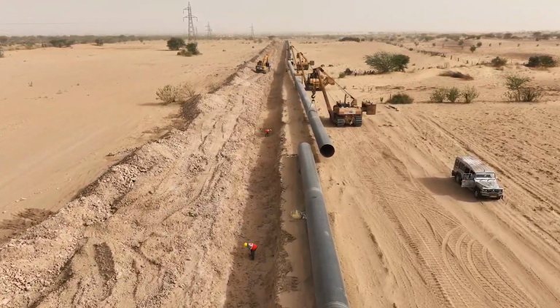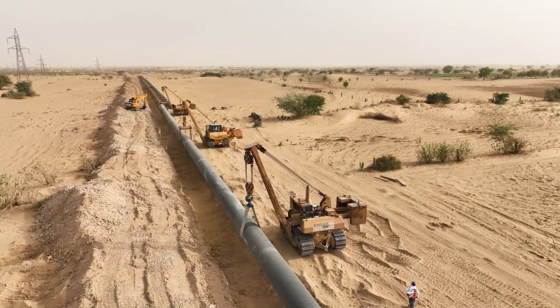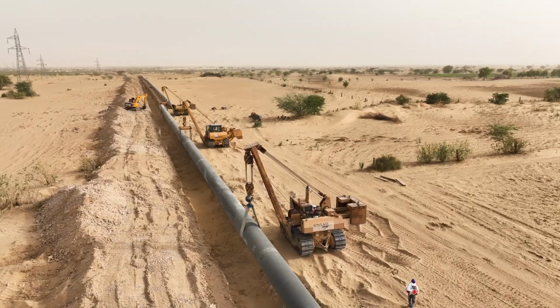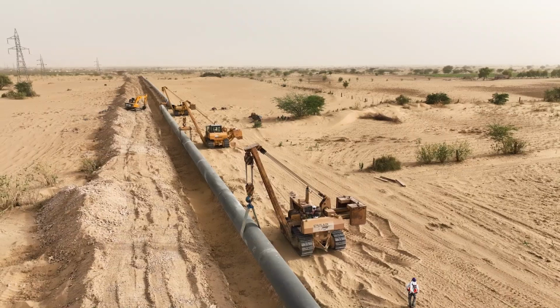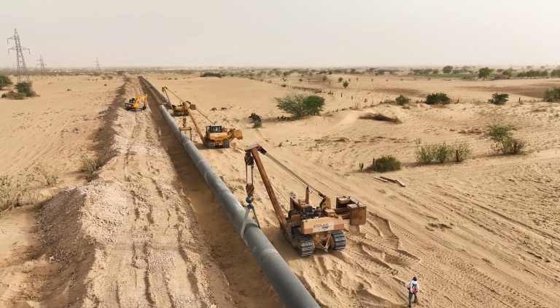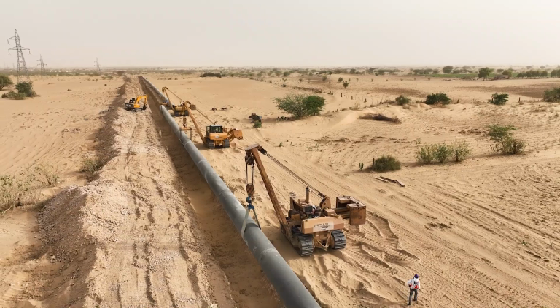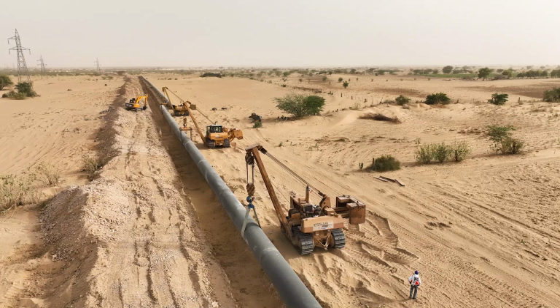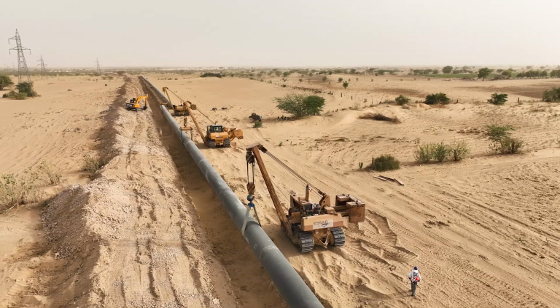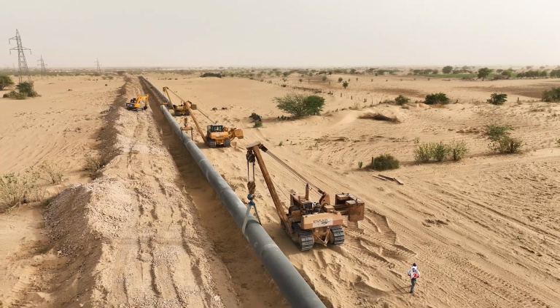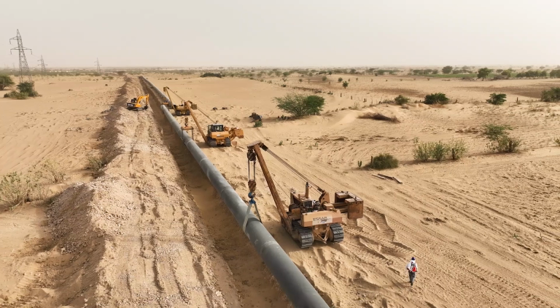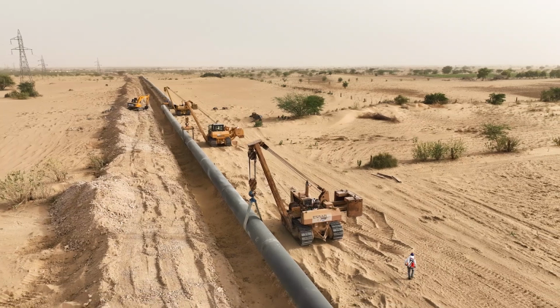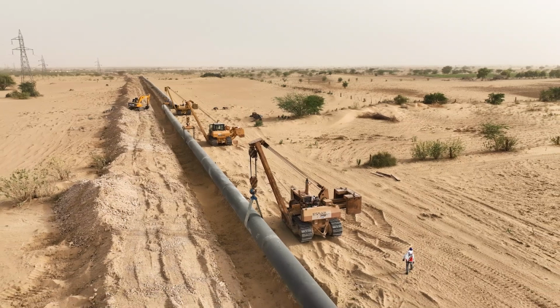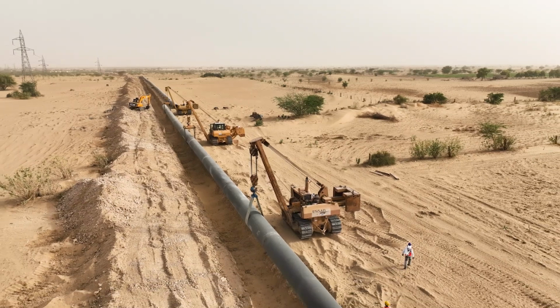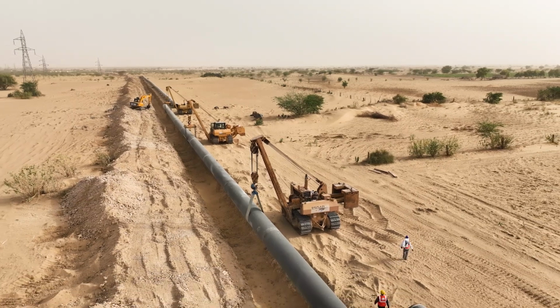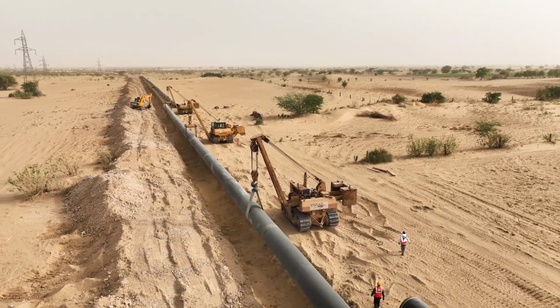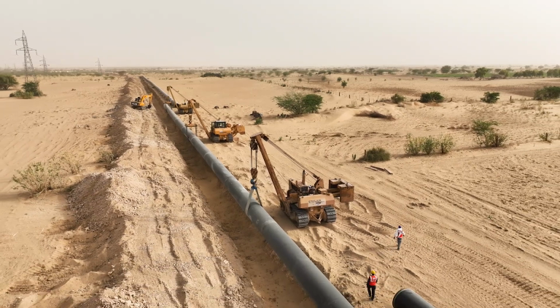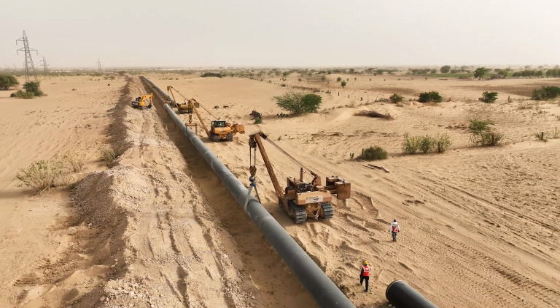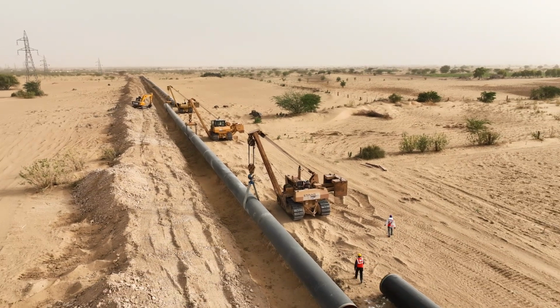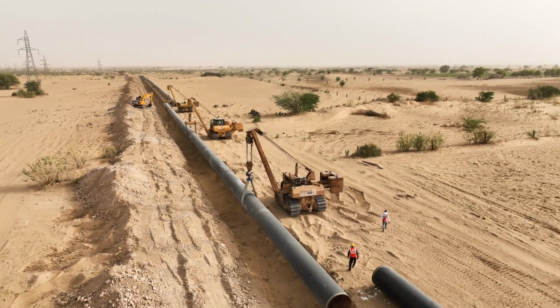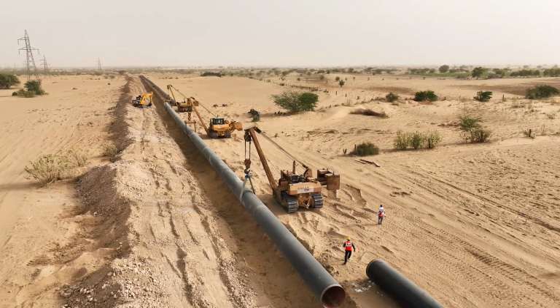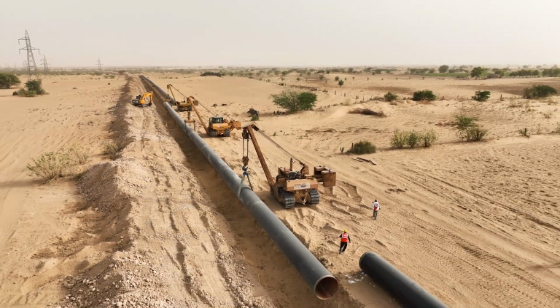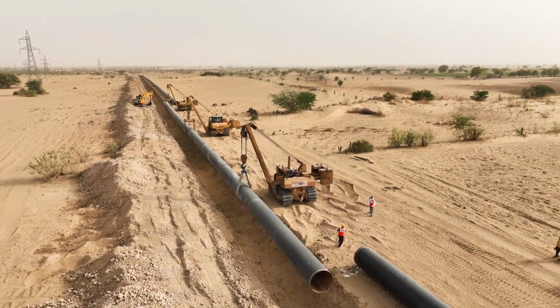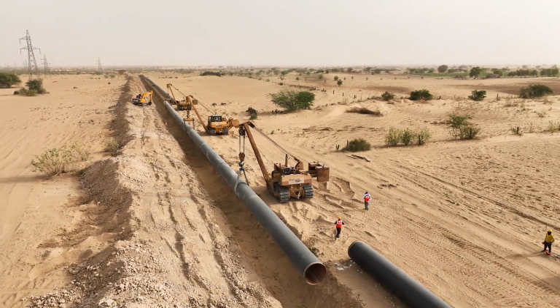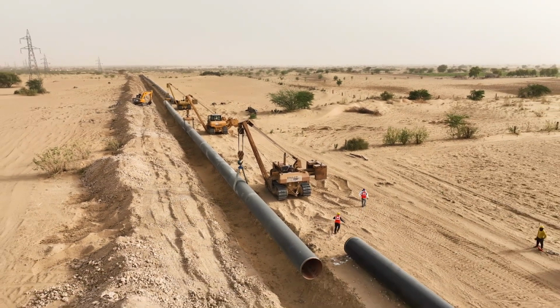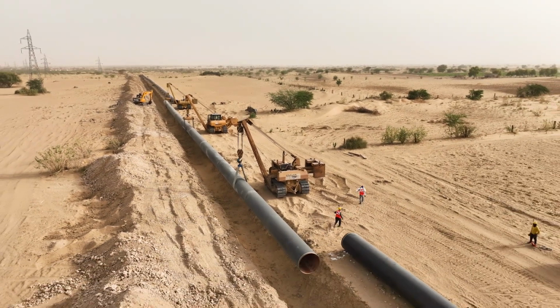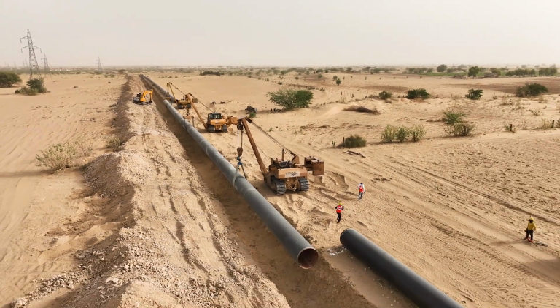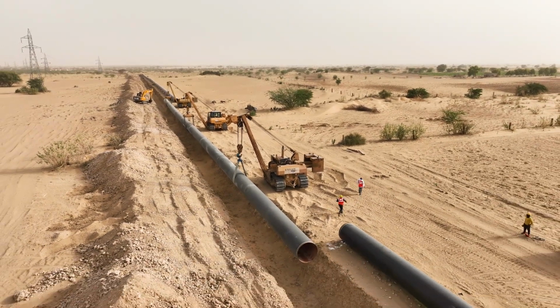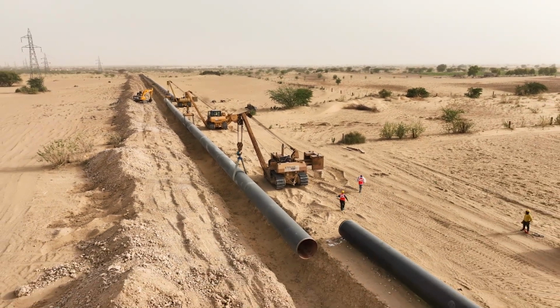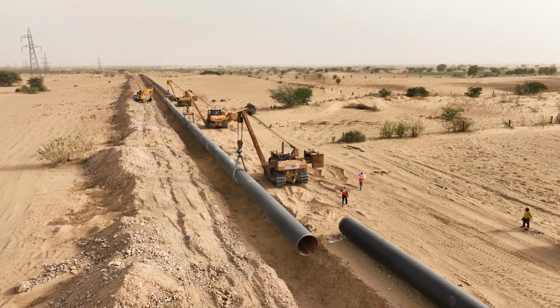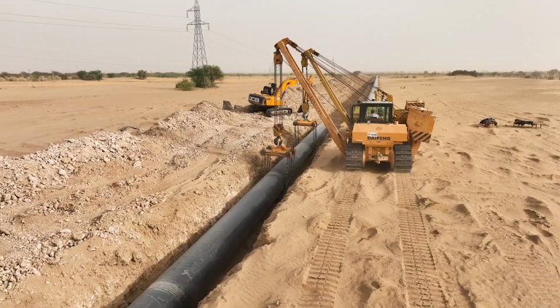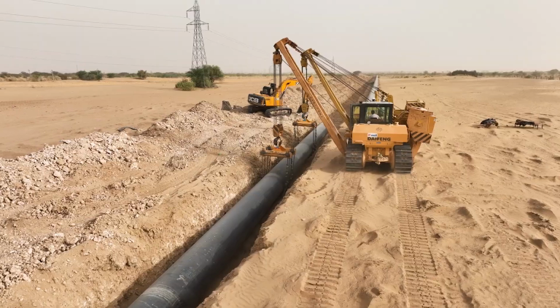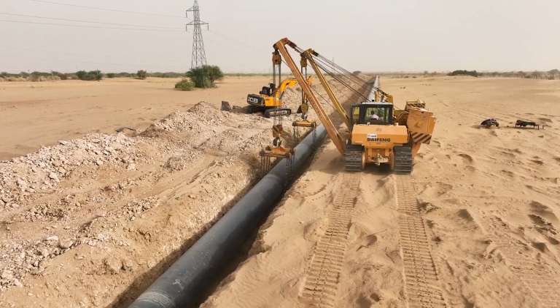The refinery is set to have a massive impact on the state as it moves to become an energy powerhouse.